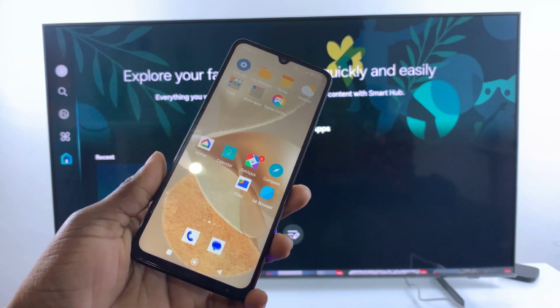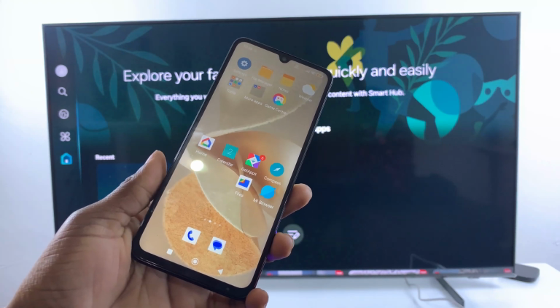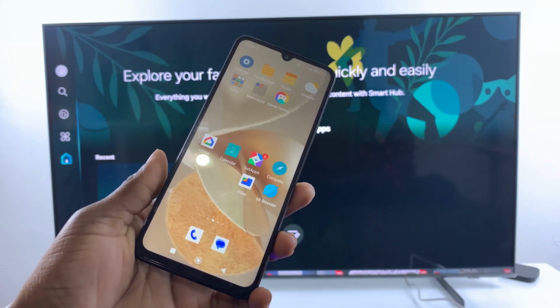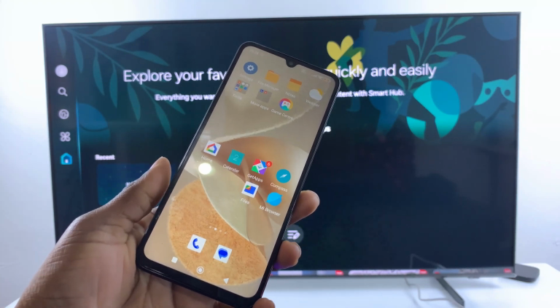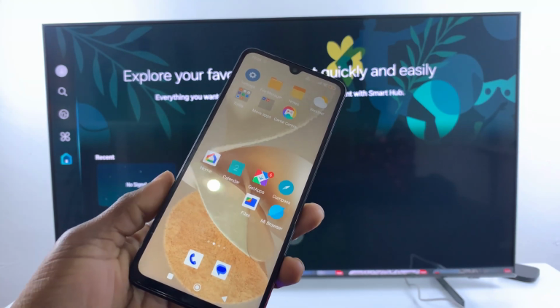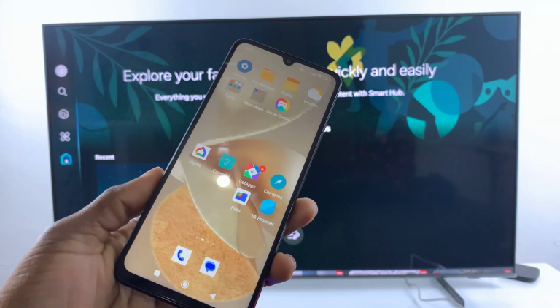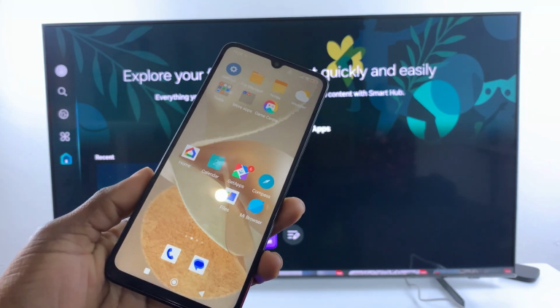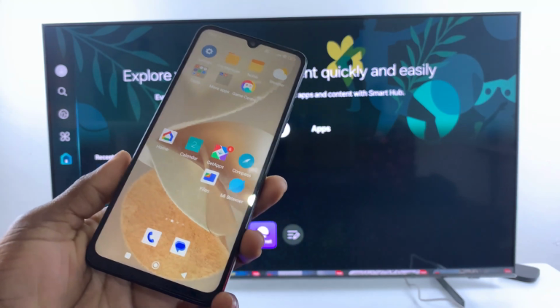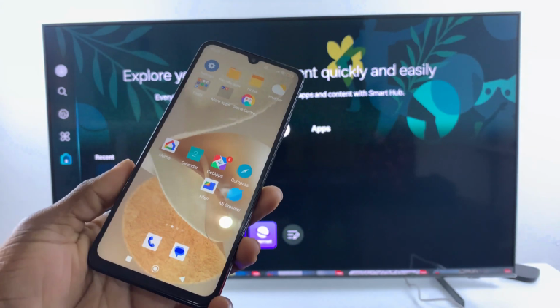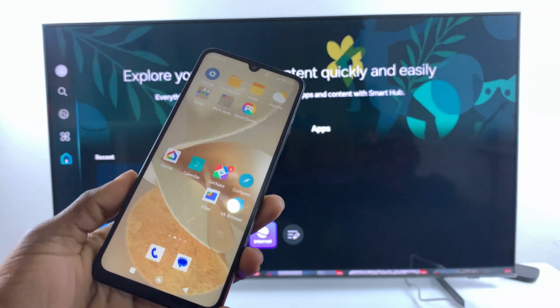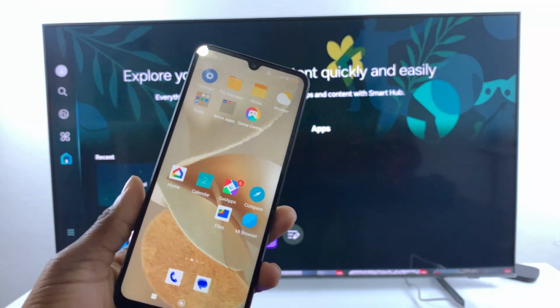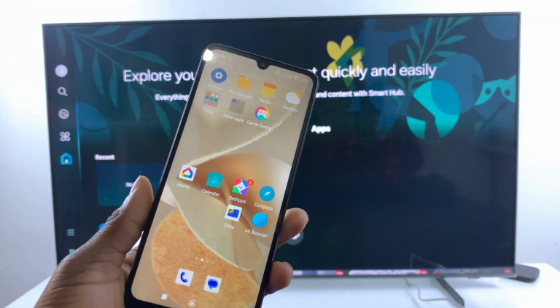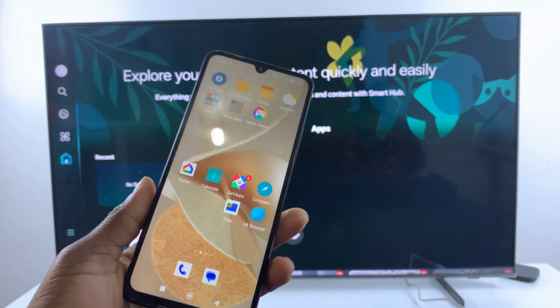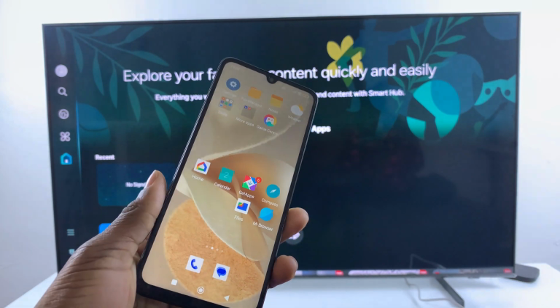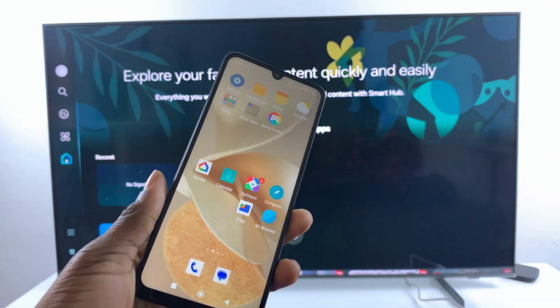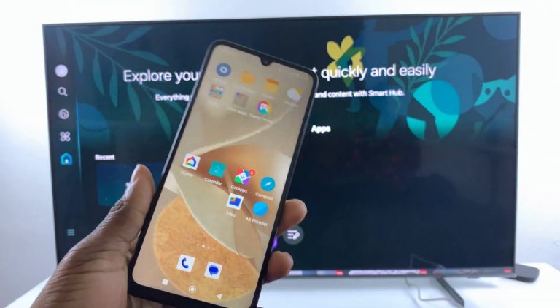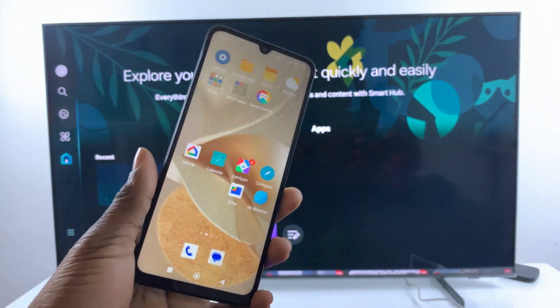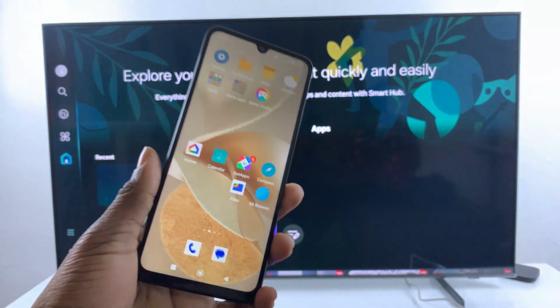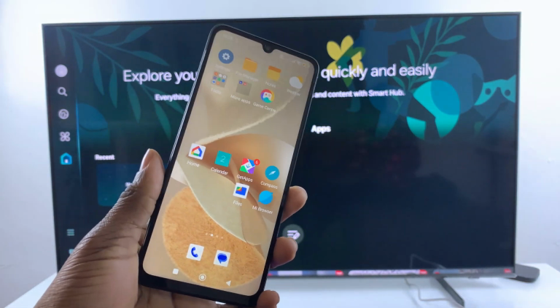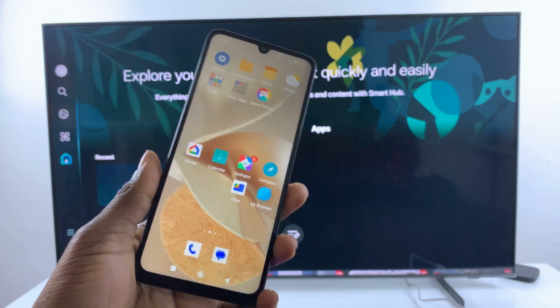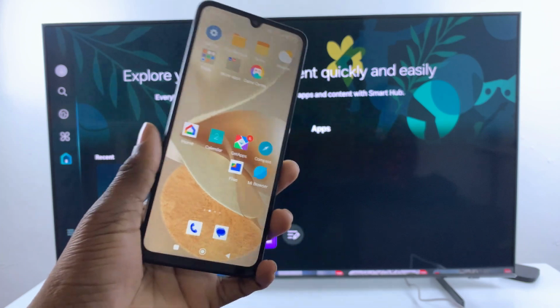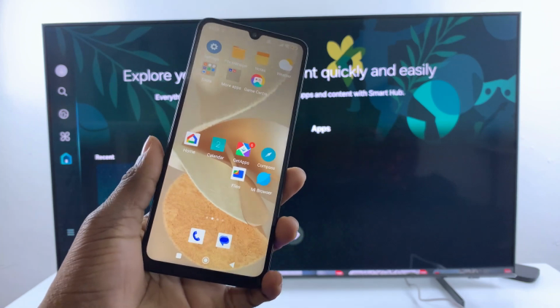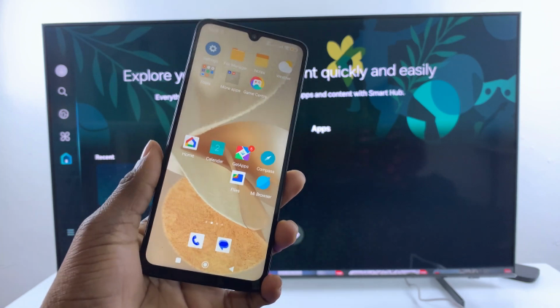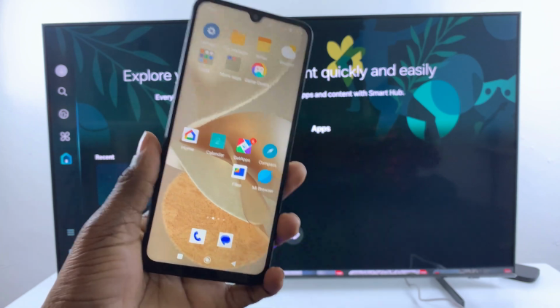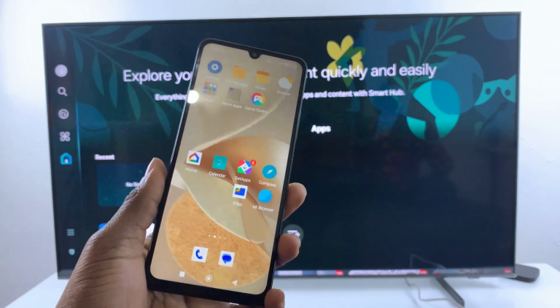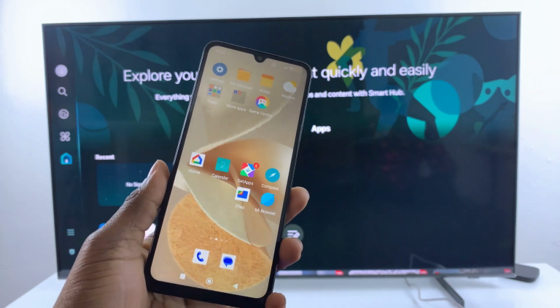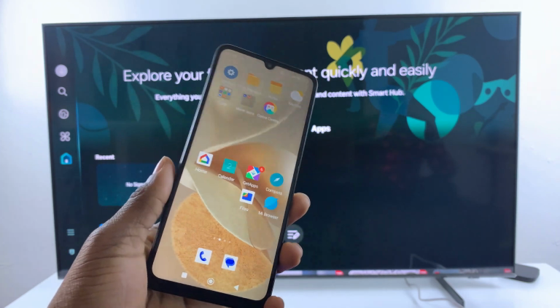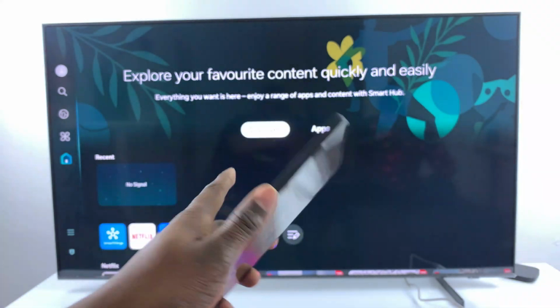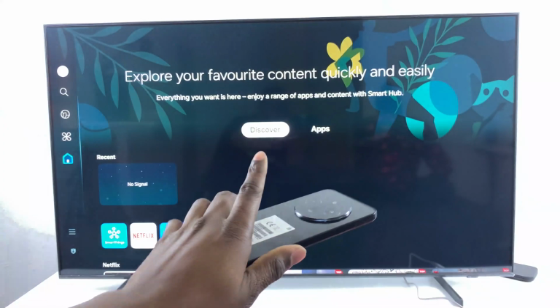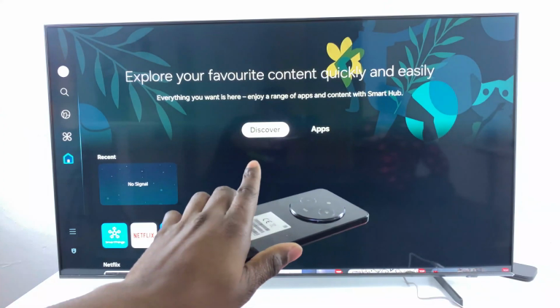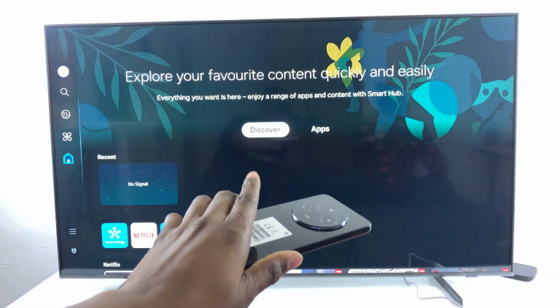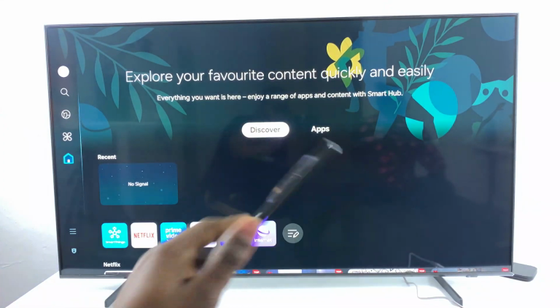Welcome back. In this video, I'll show you how to screen mirror your Redmi 14C to any smart TV.